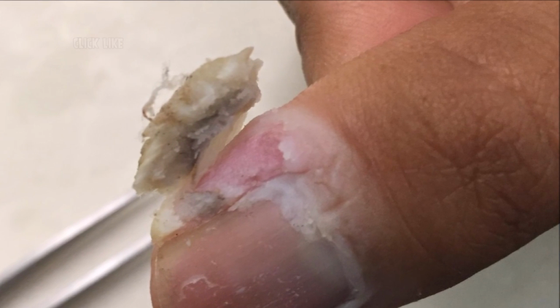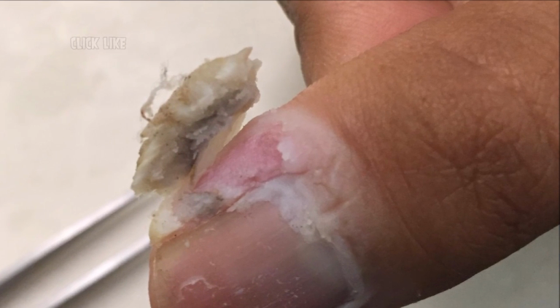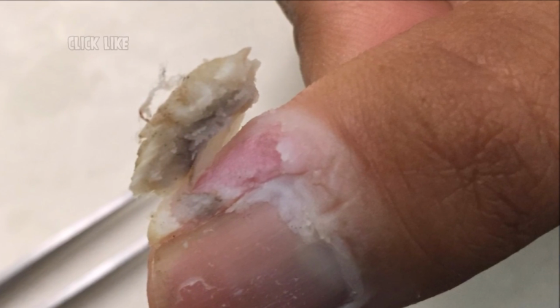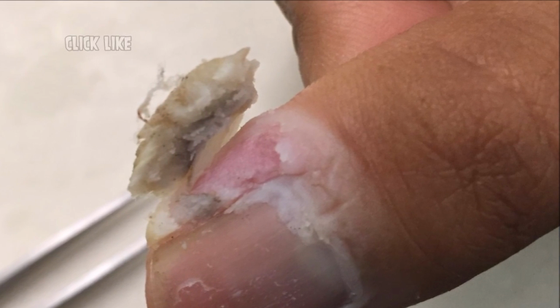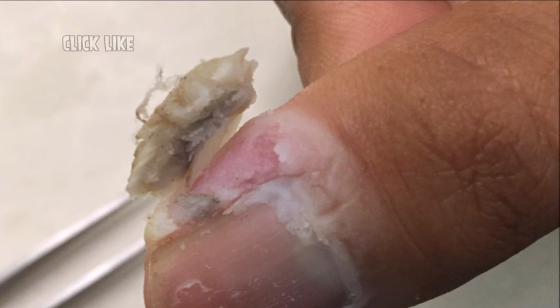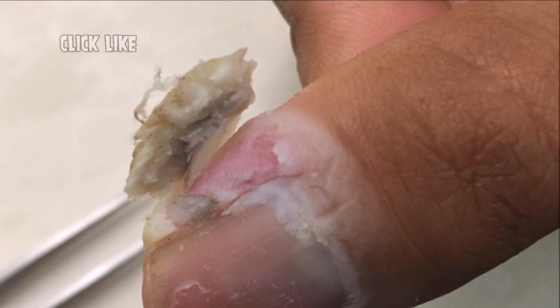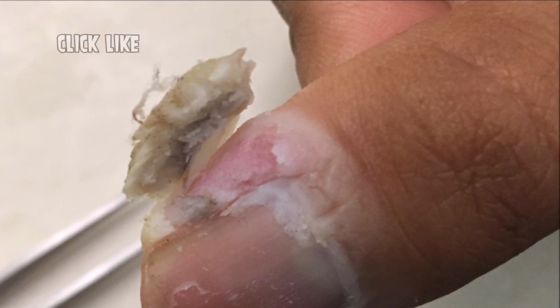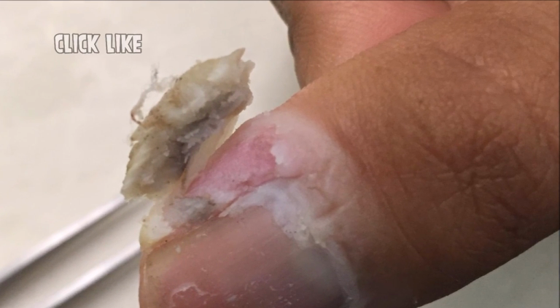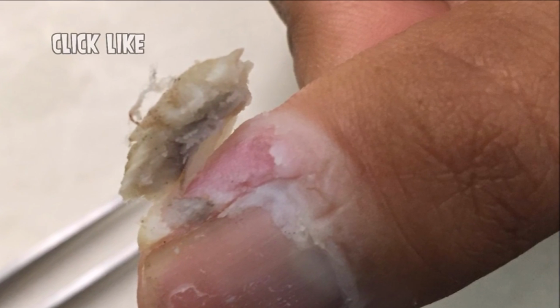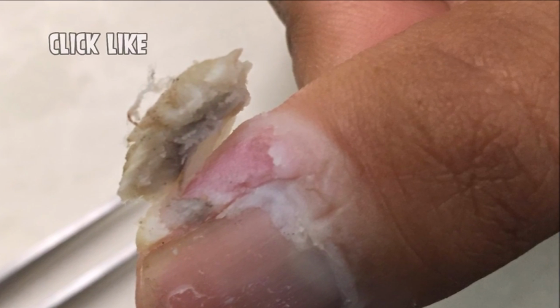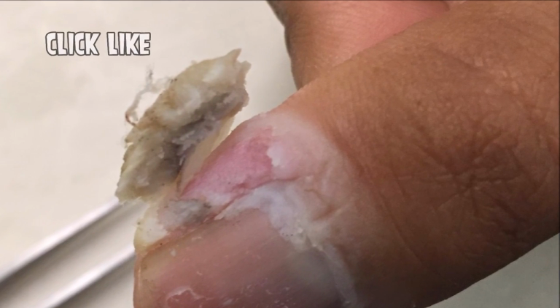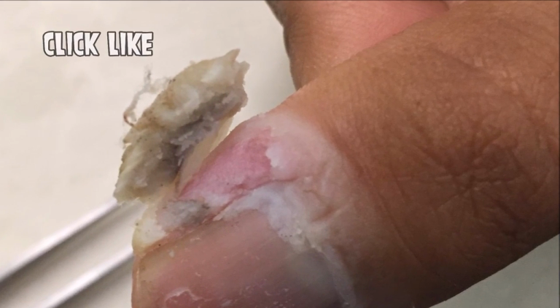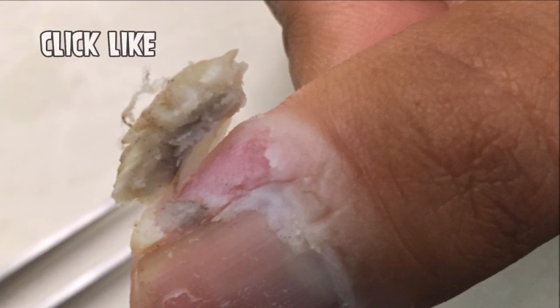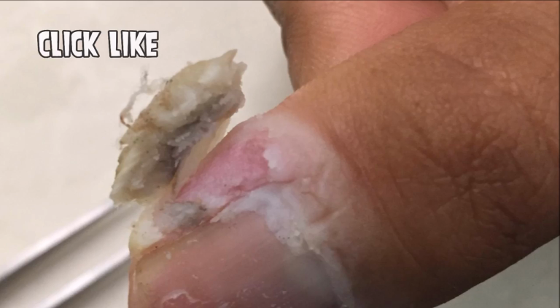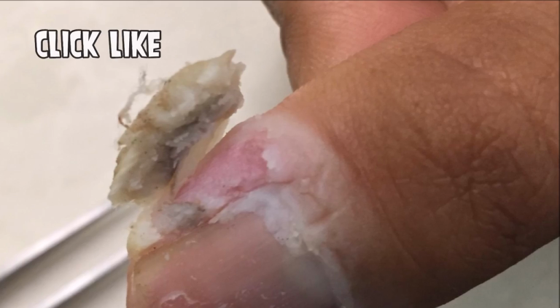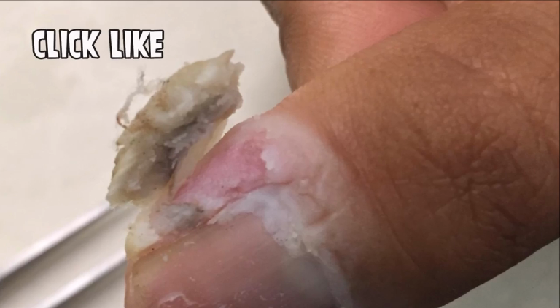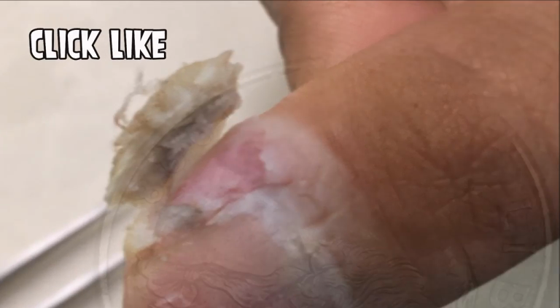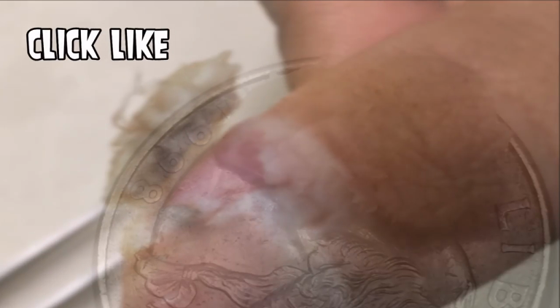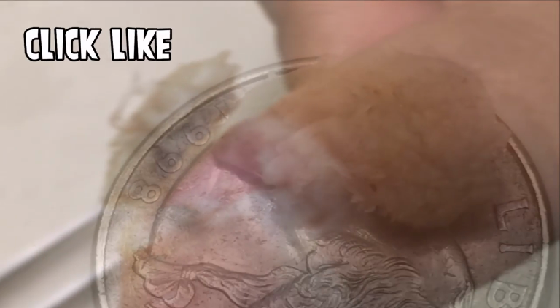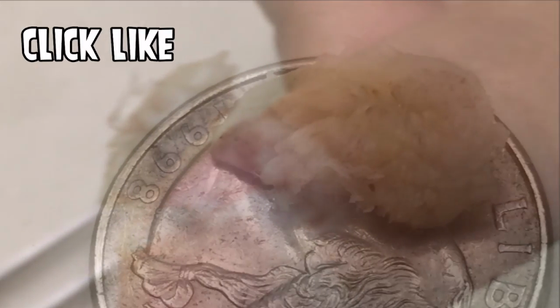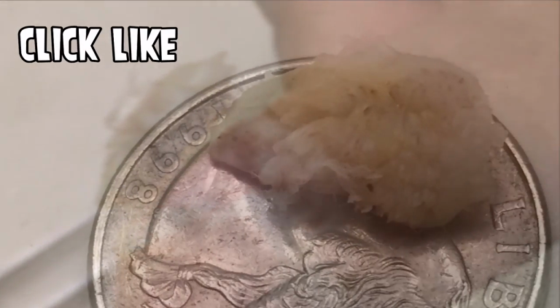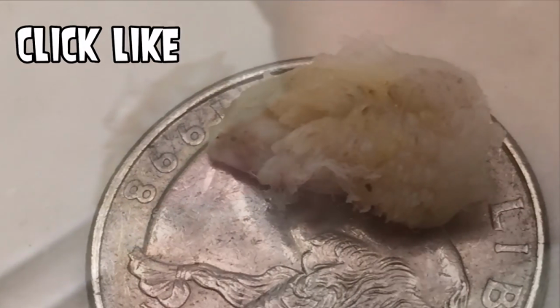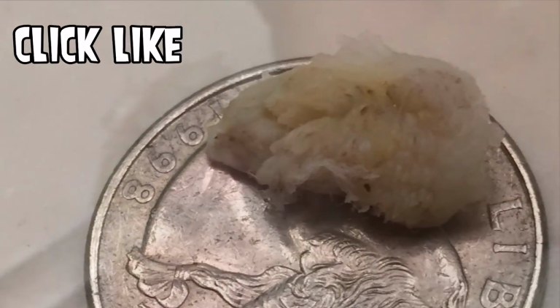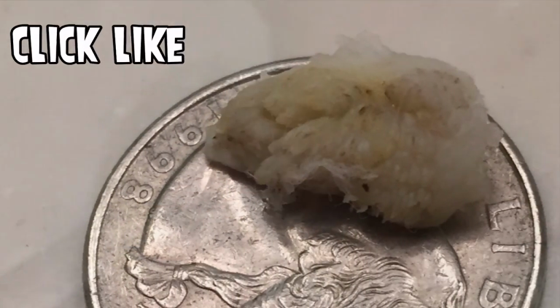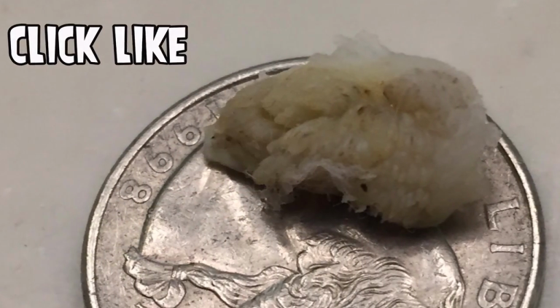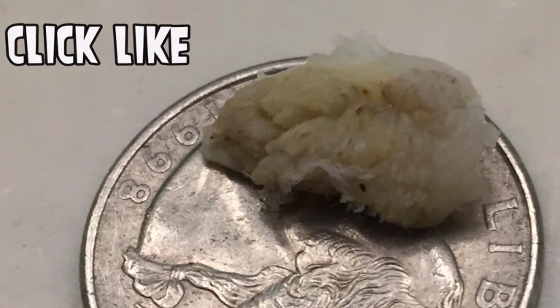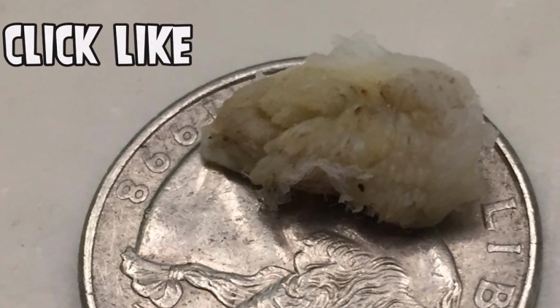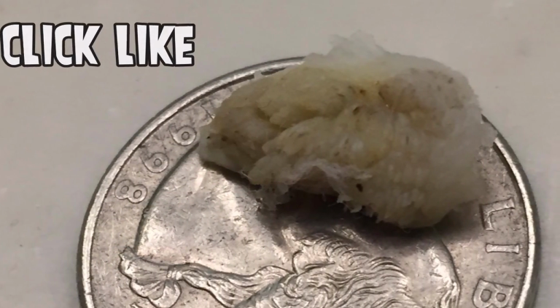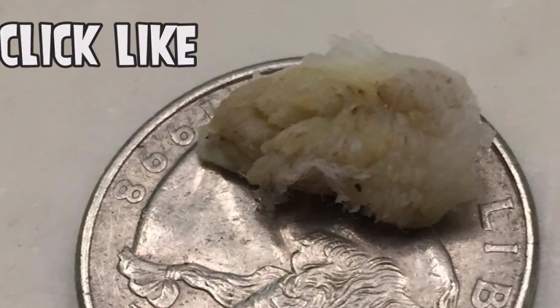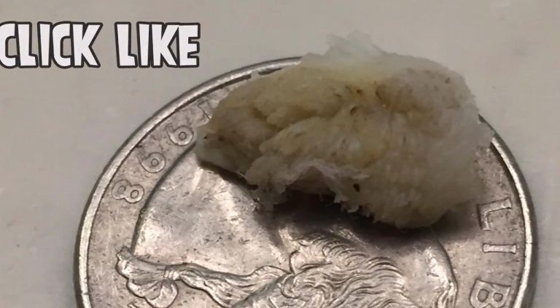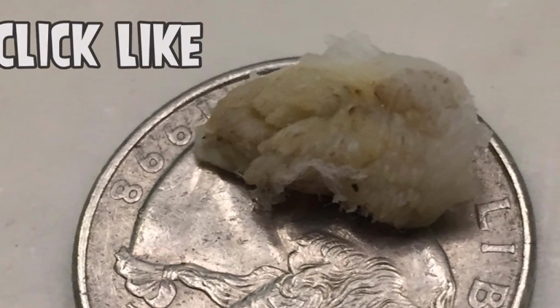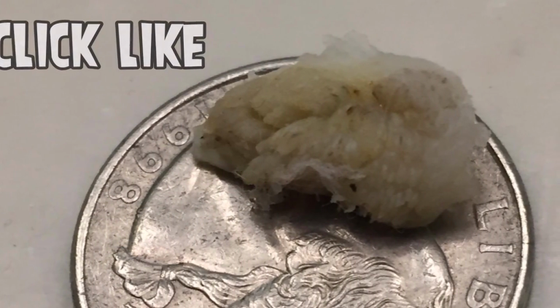Here it is 13 days in, starting to separate, and there's the full removal.